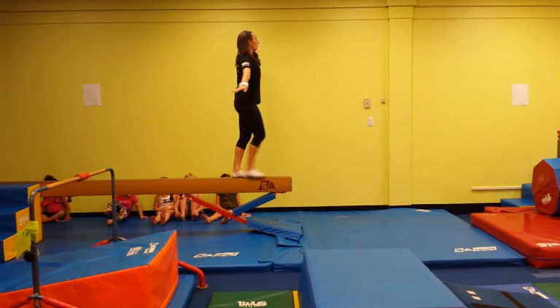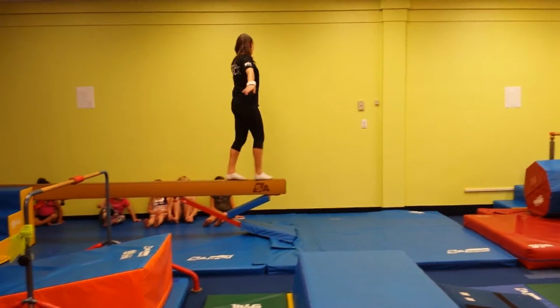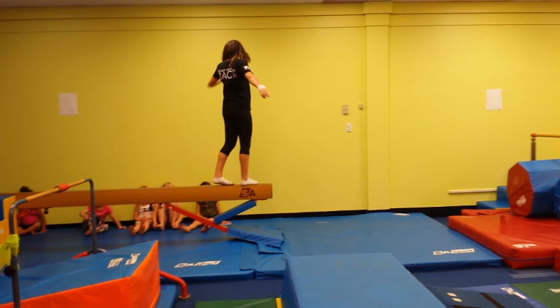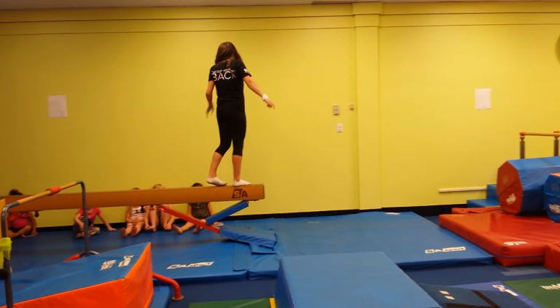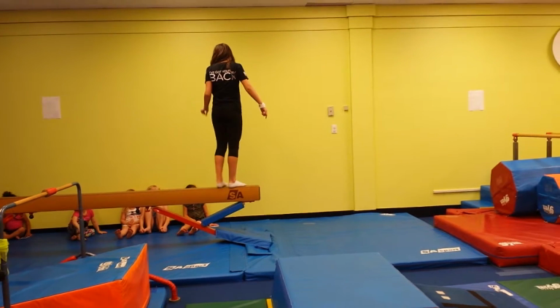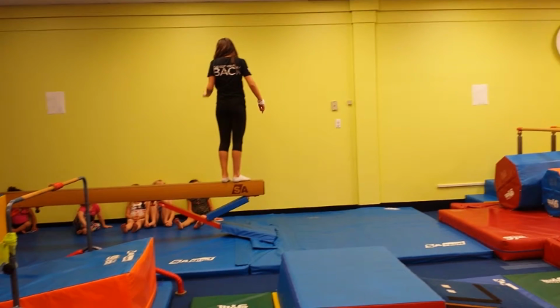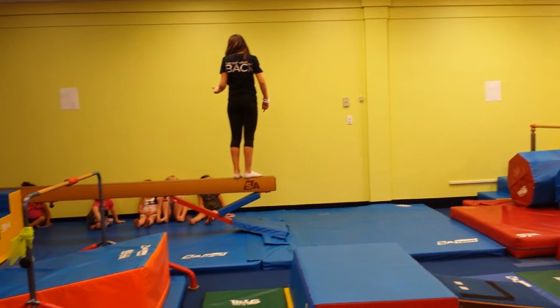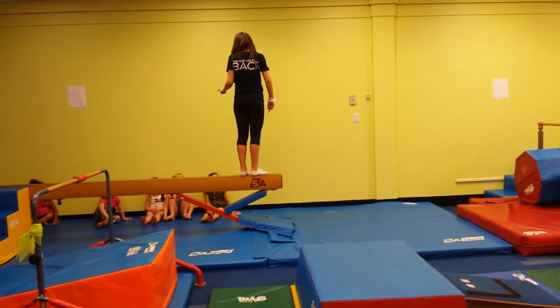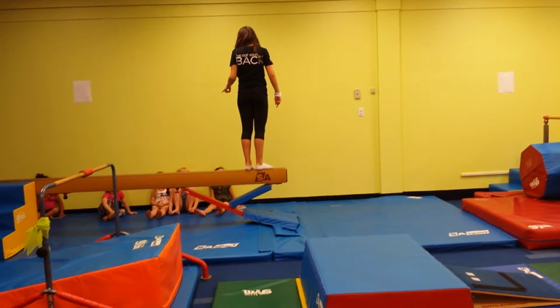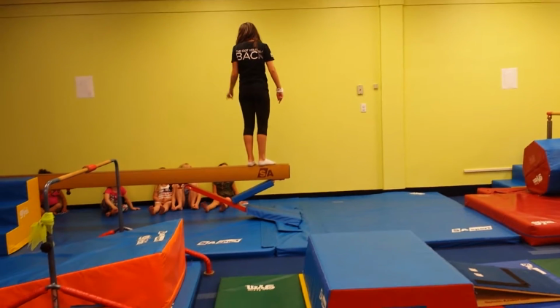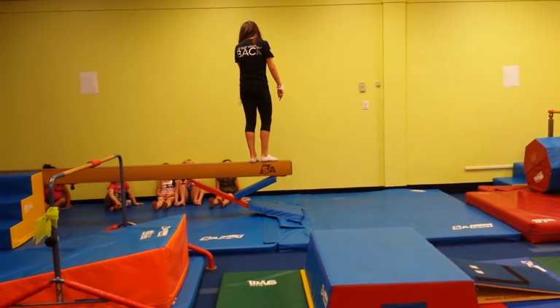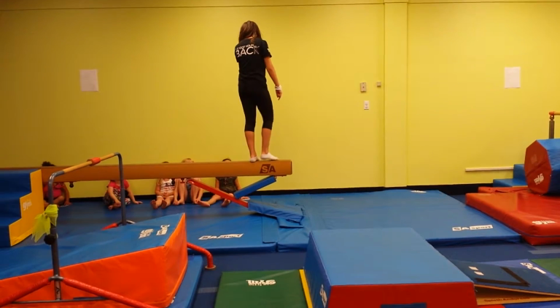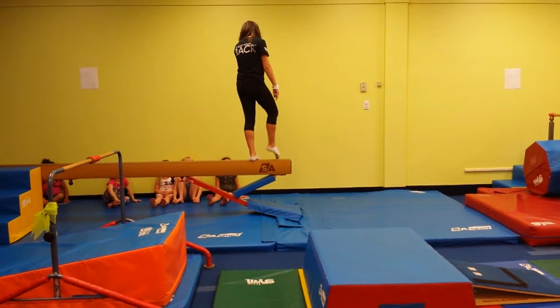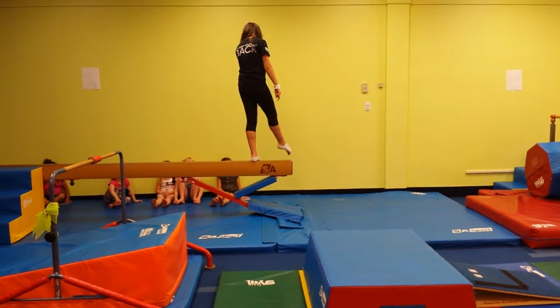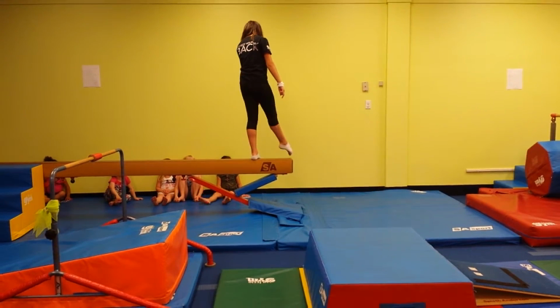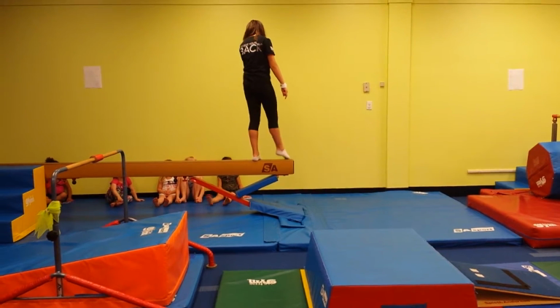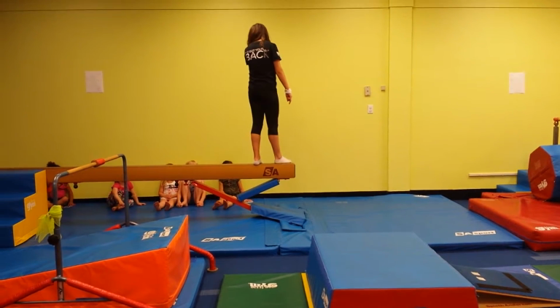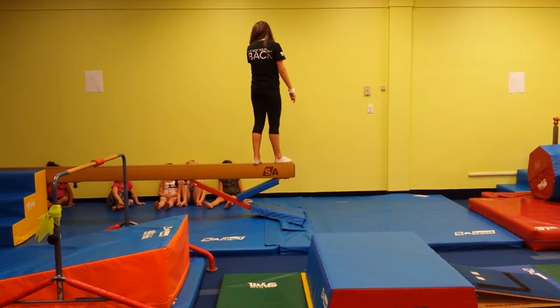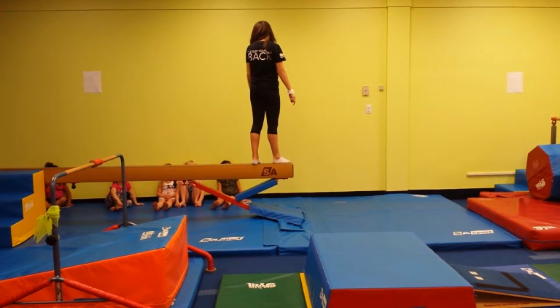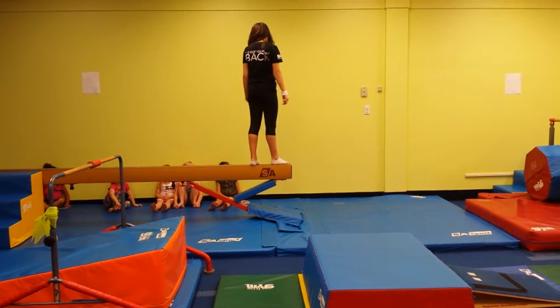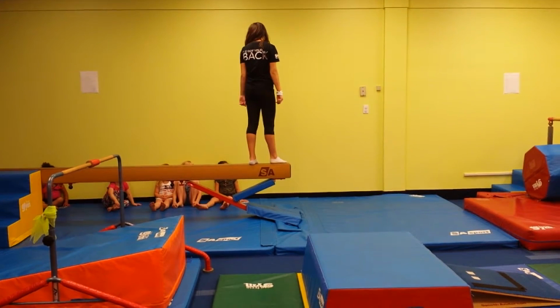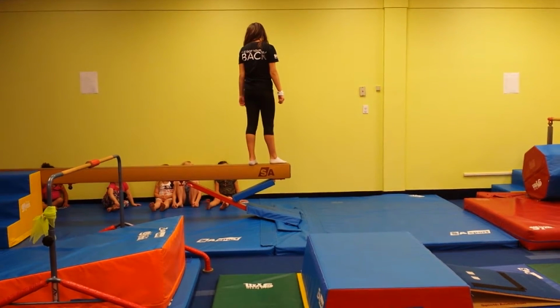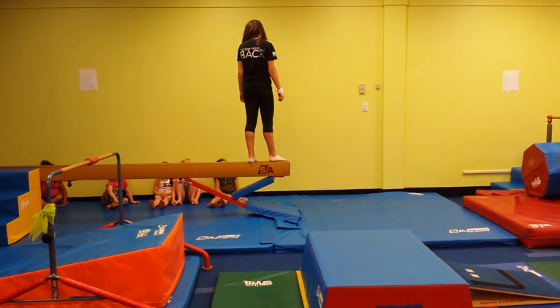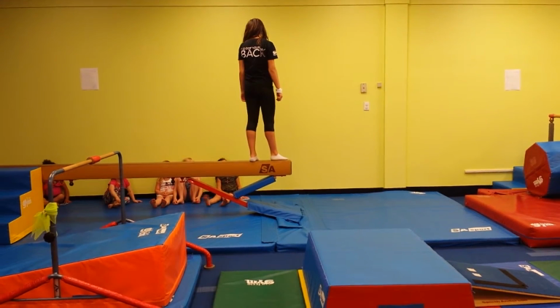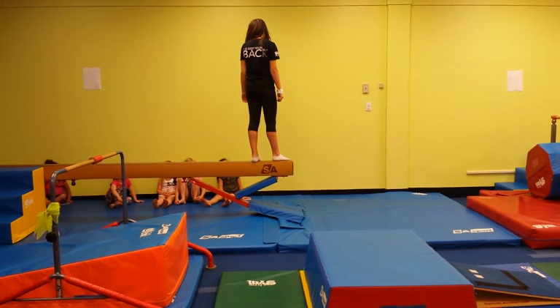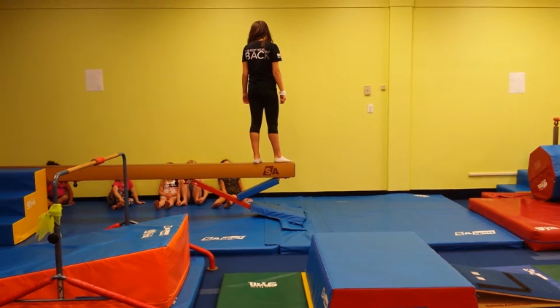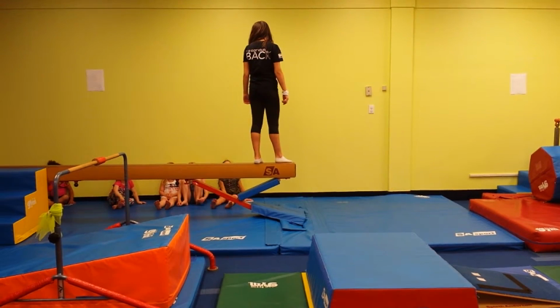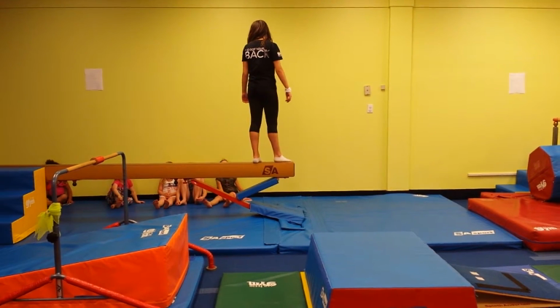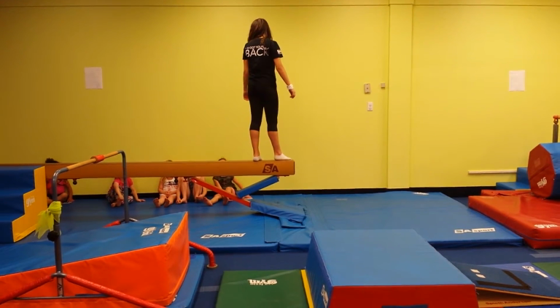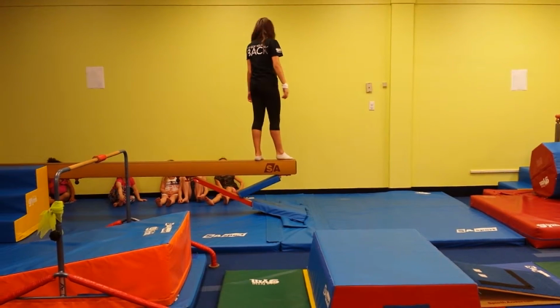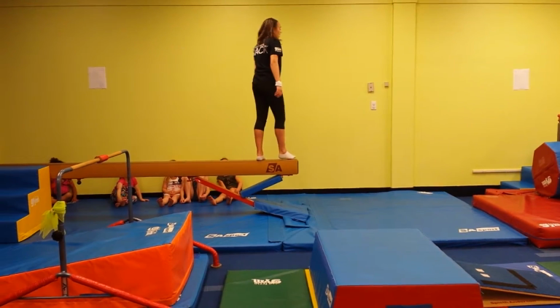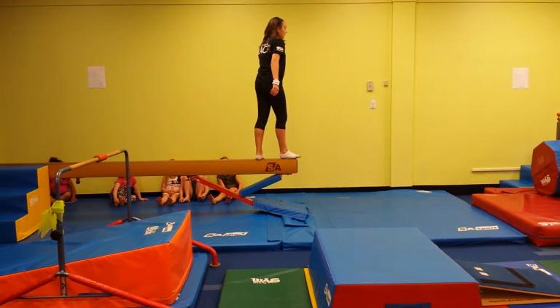Now remember pointed toes, okay? You're going to point your feet really, really hard. Sound good? All right.